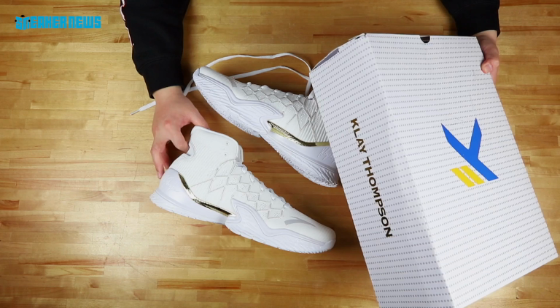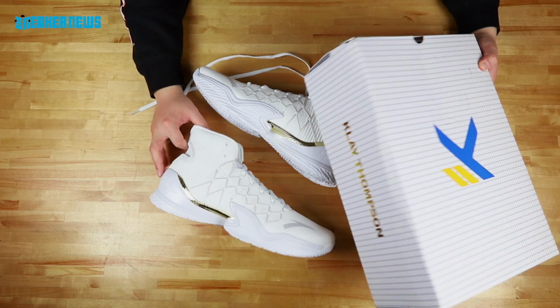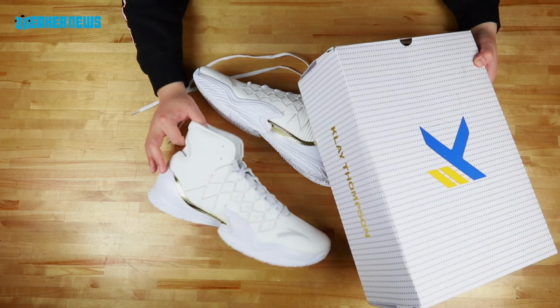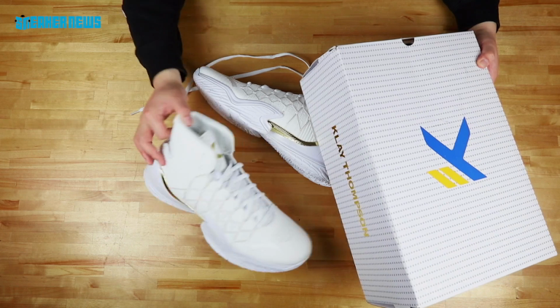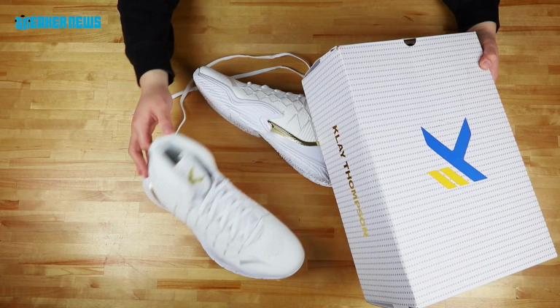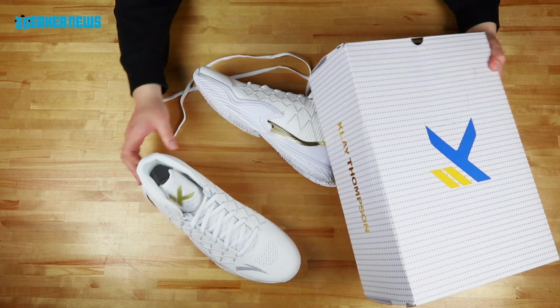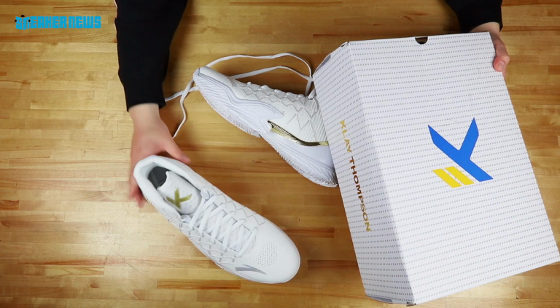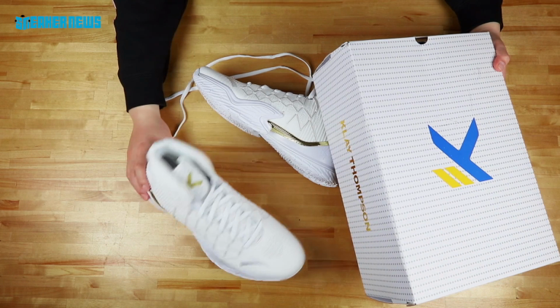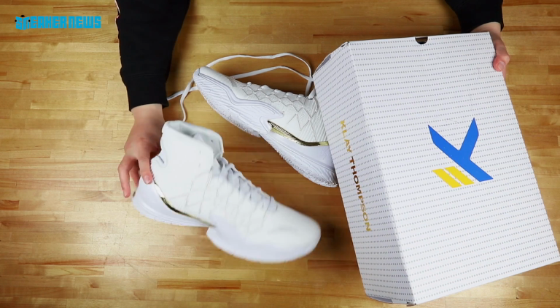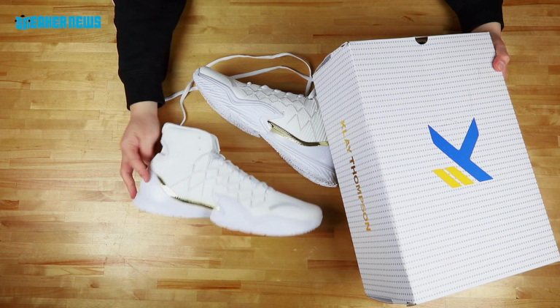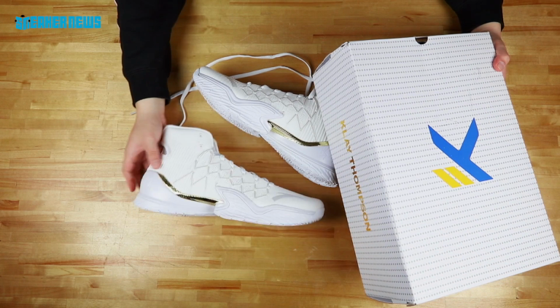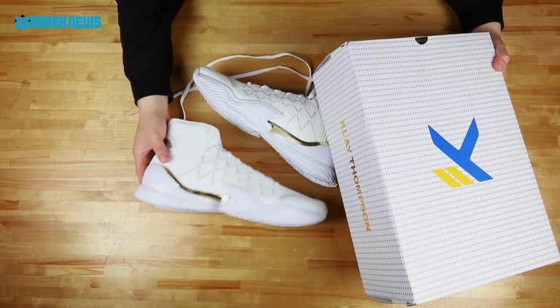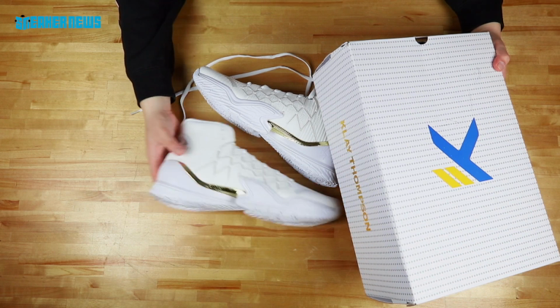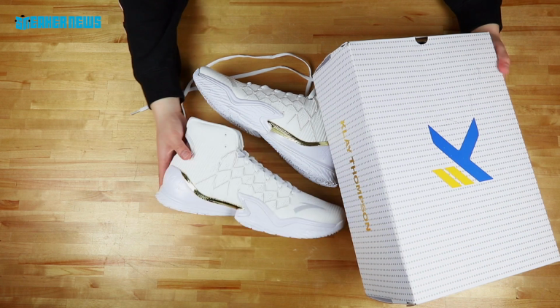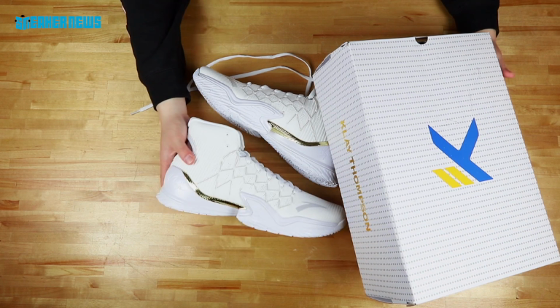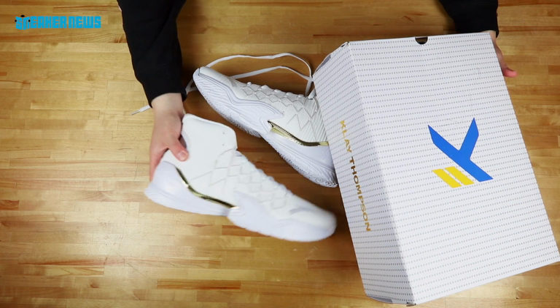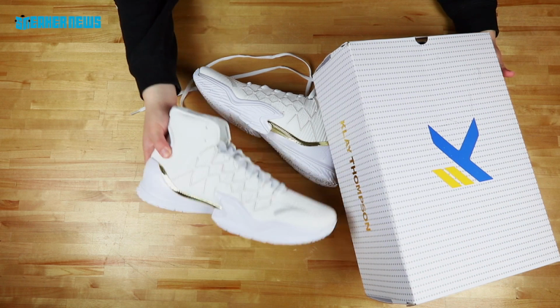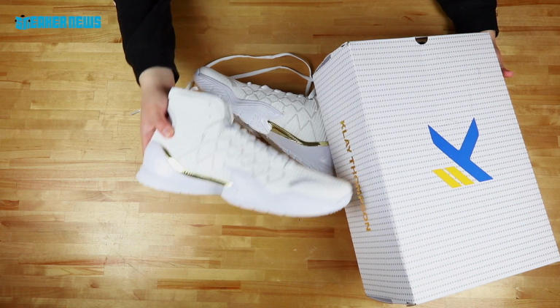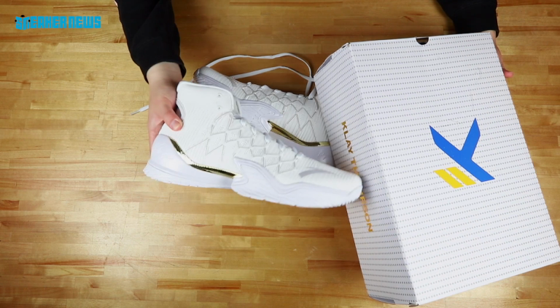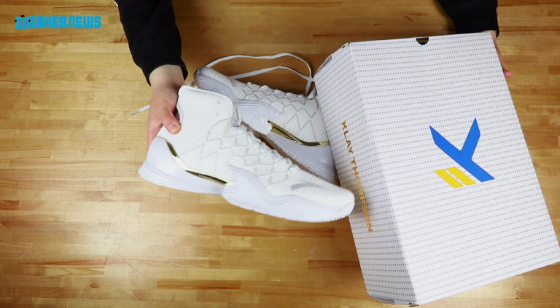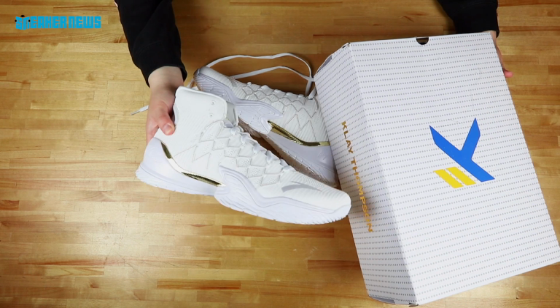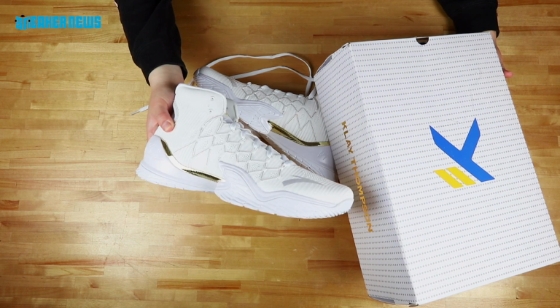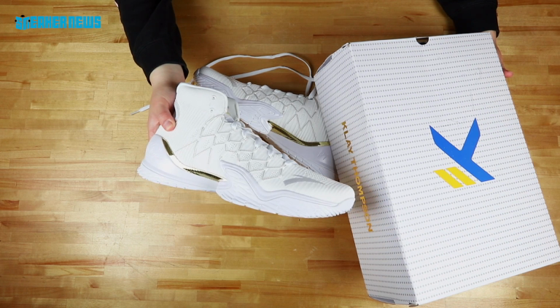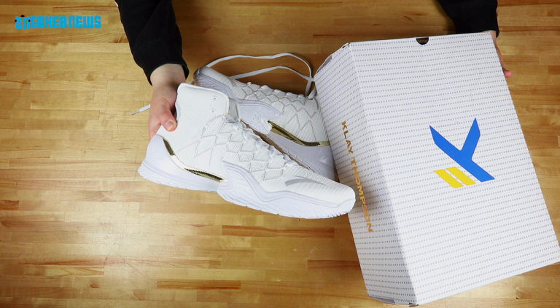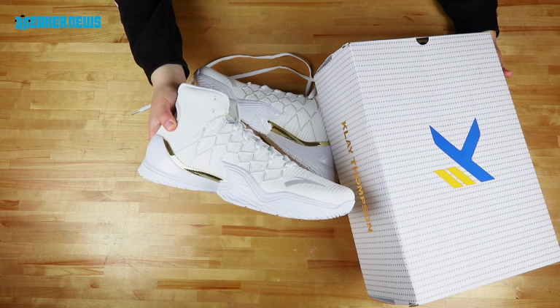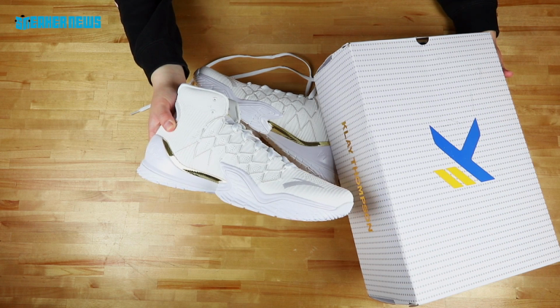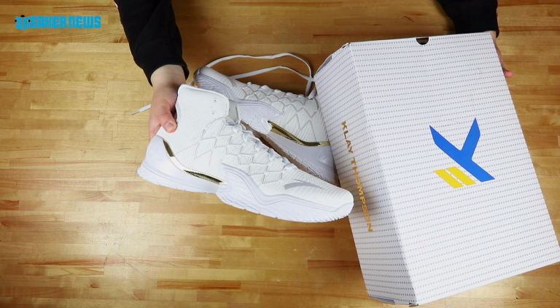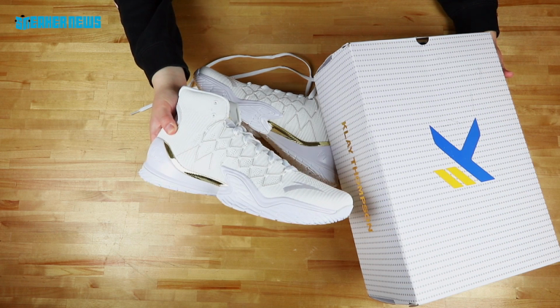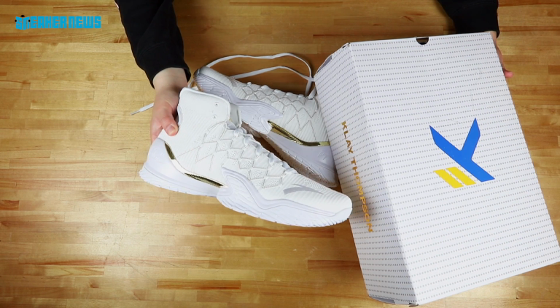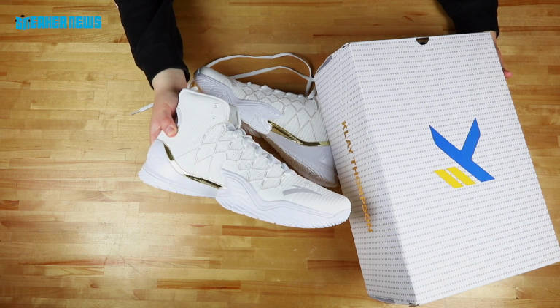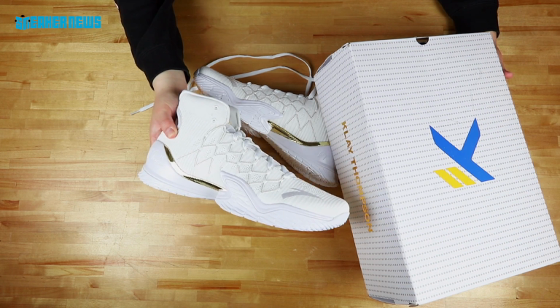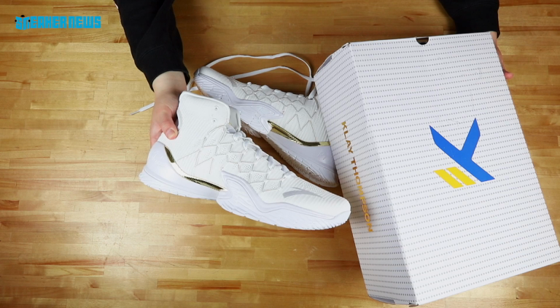Klay Thompson, low-key, might have one of the best signature shoes in the NBA right now.